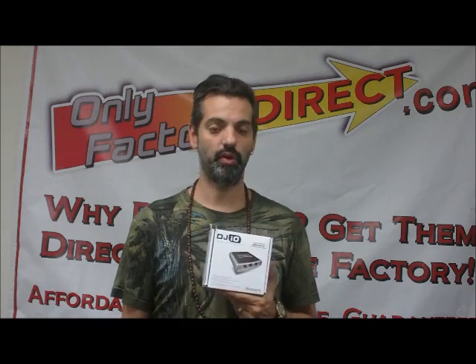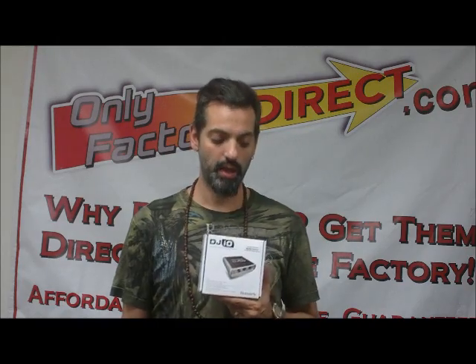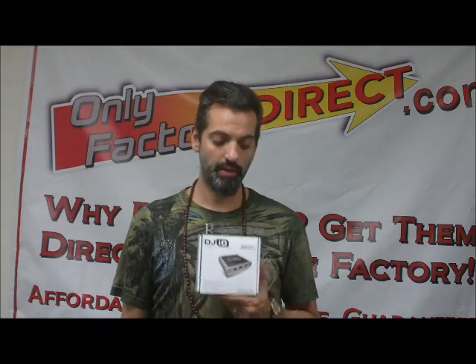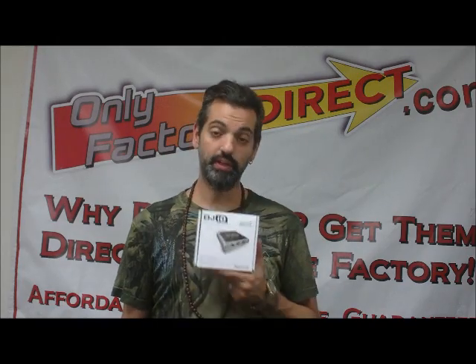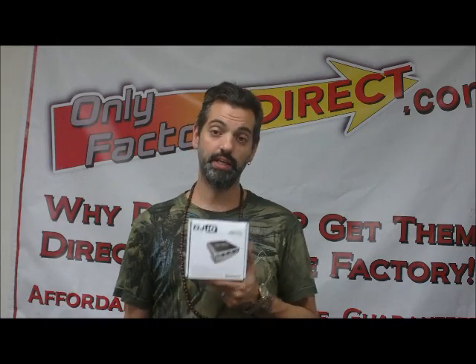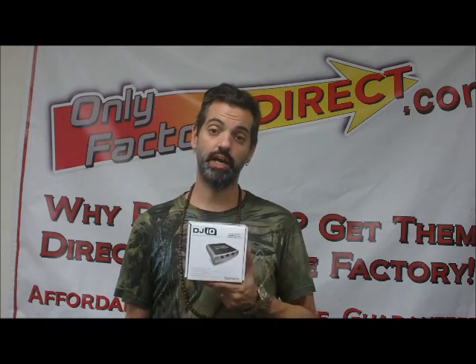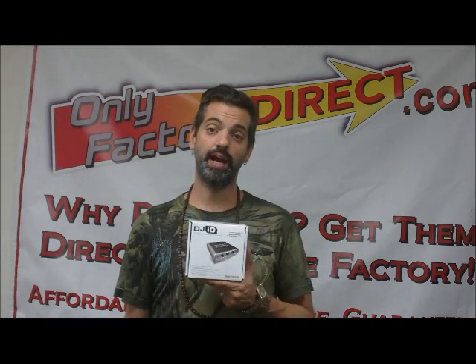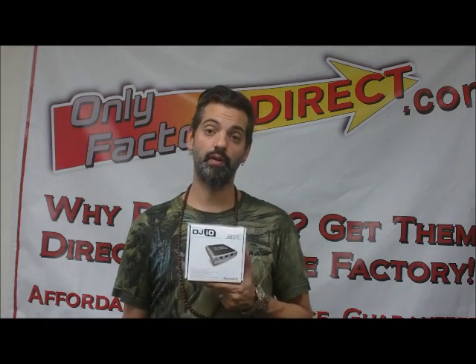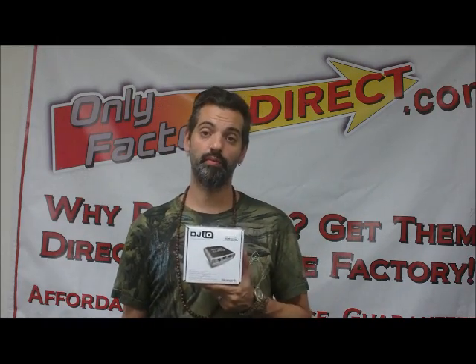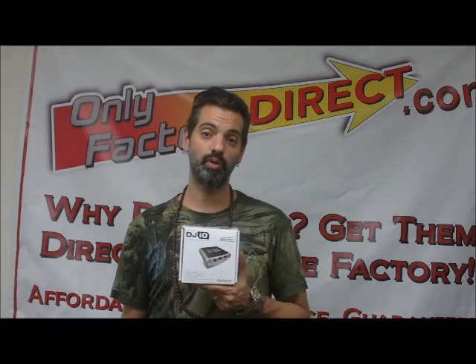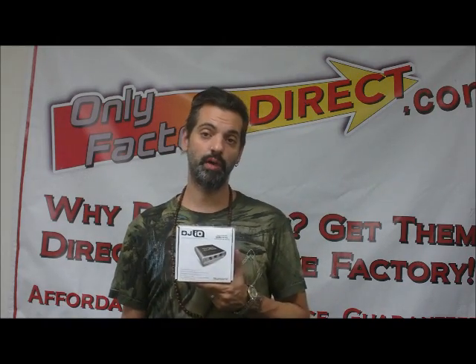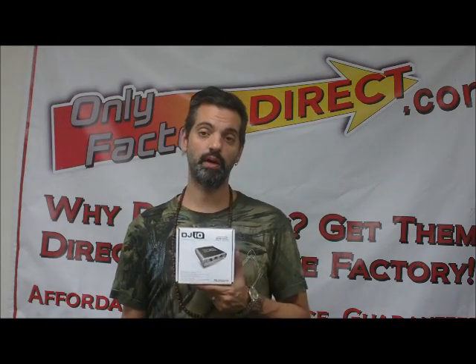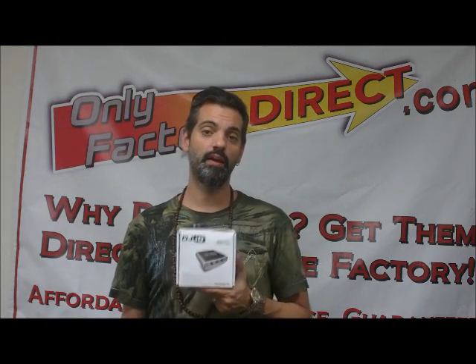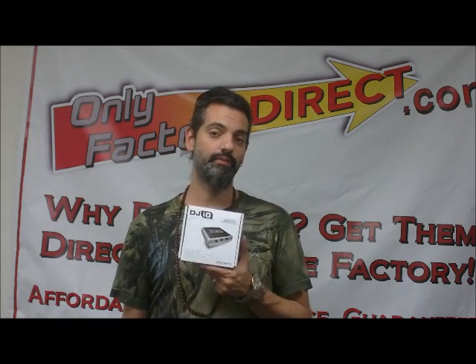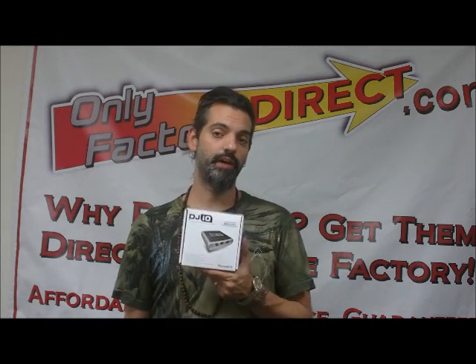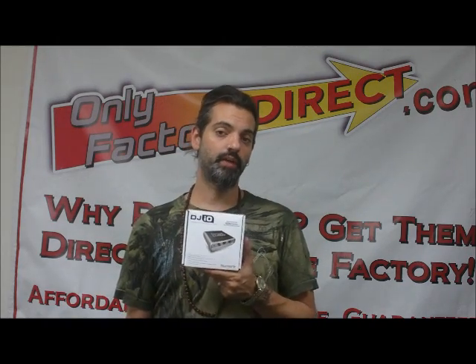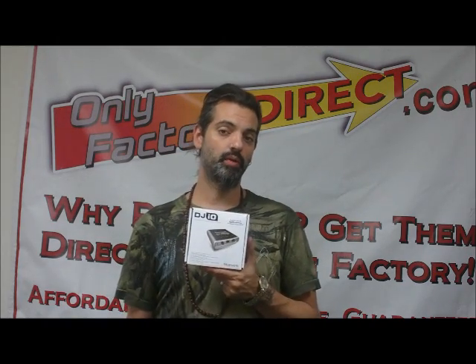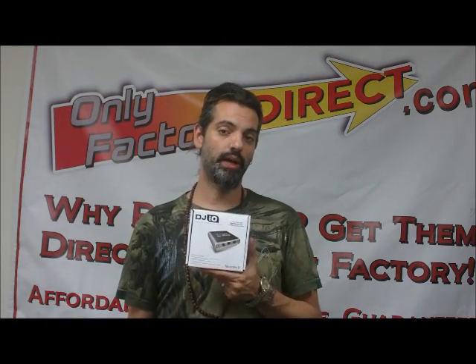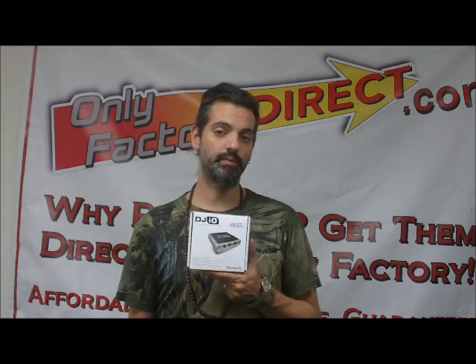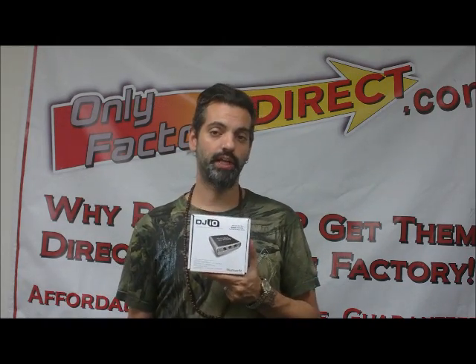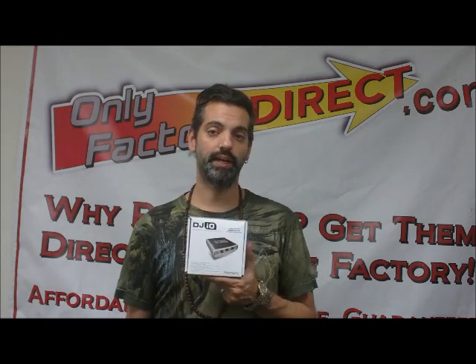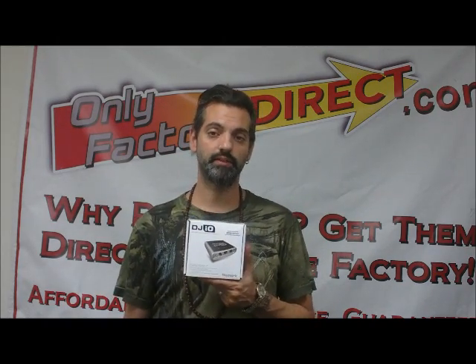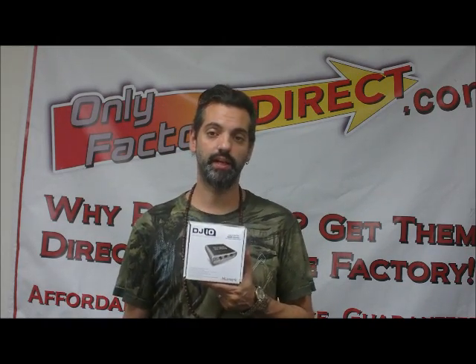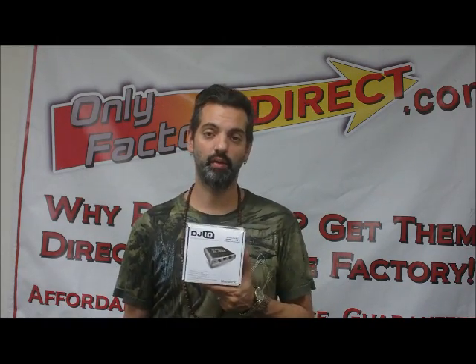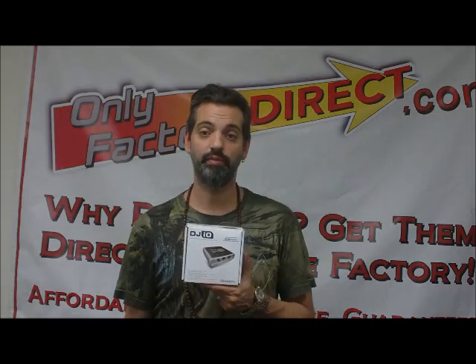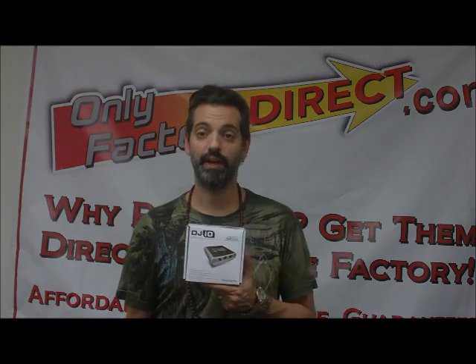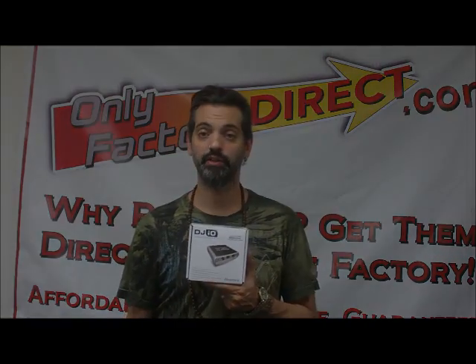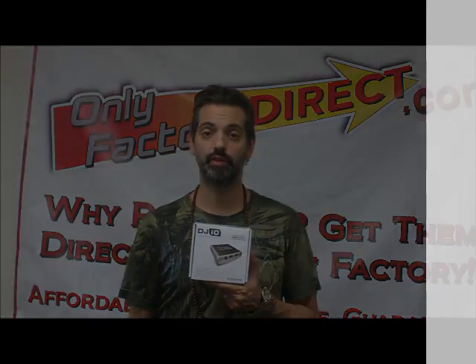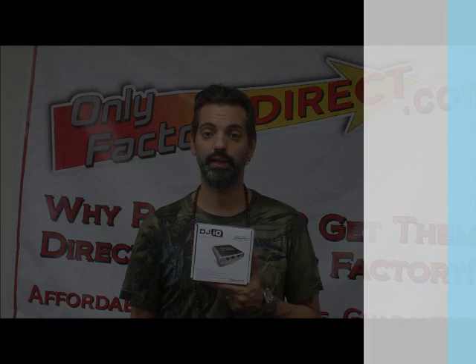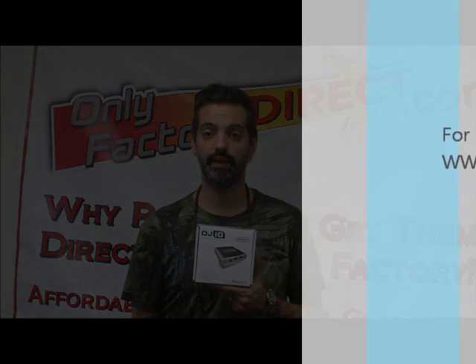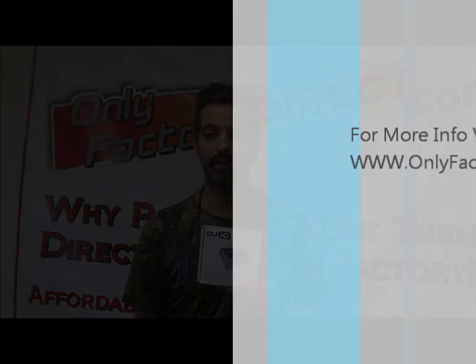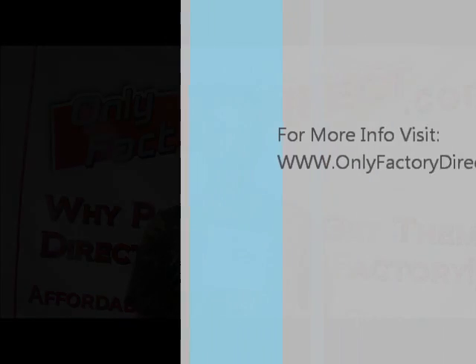So the DJI-O from Numark — very cool item. Check it out today at OnlyFactoryDirect.com.